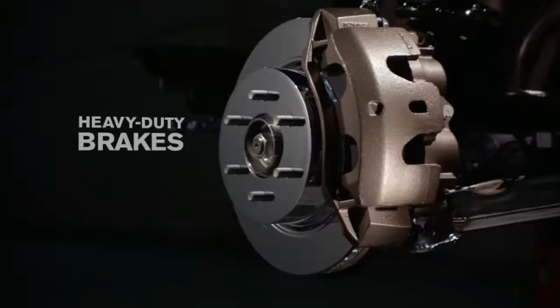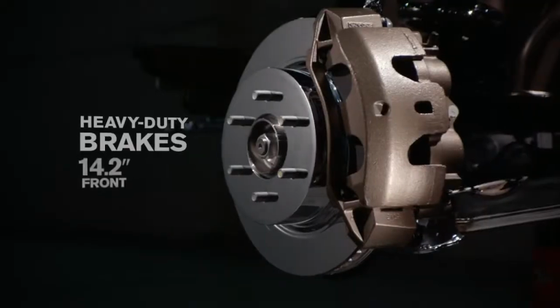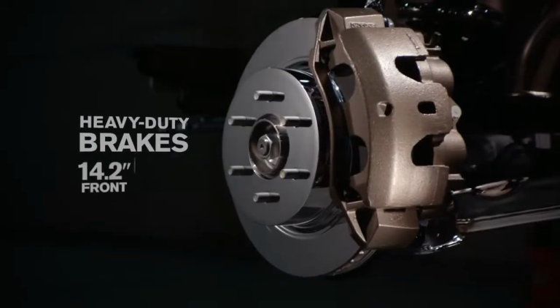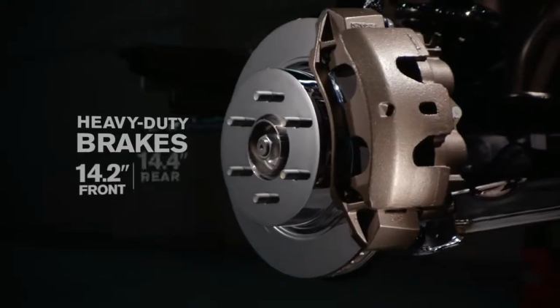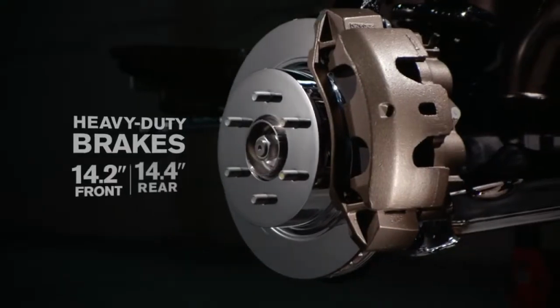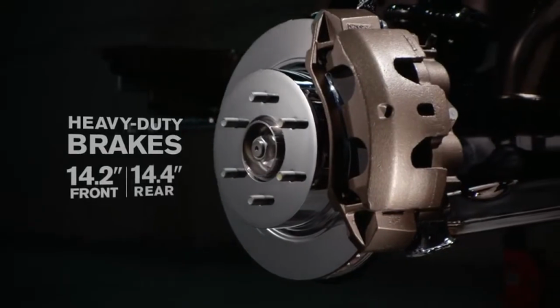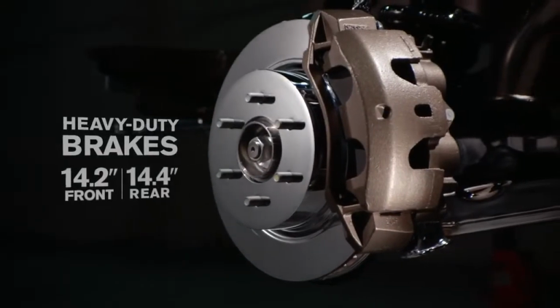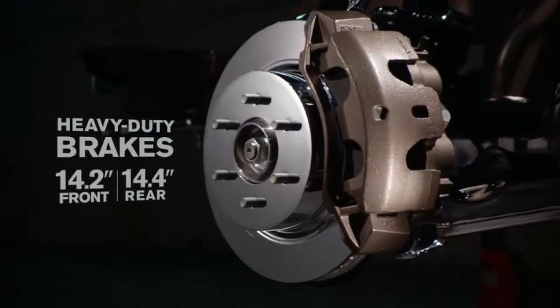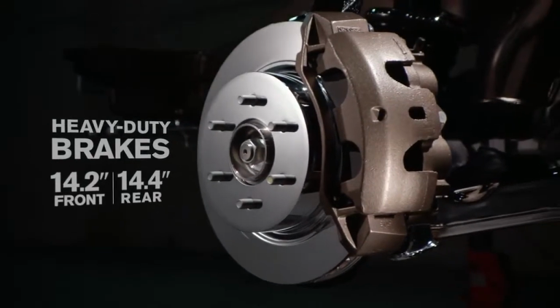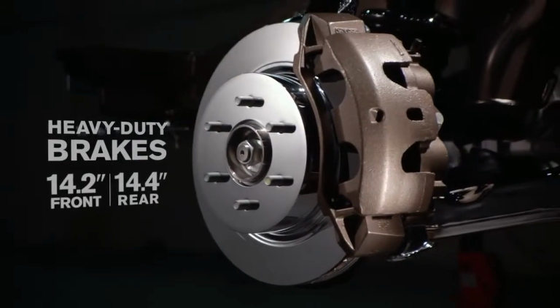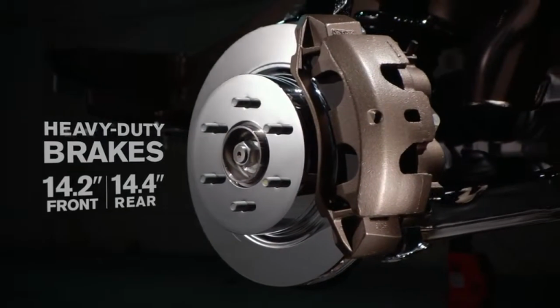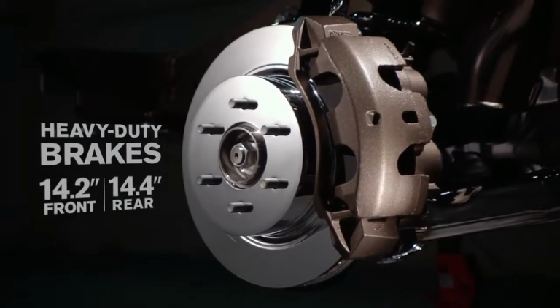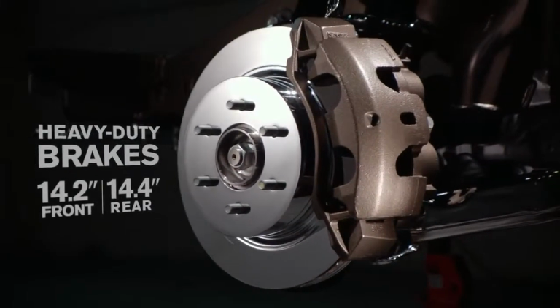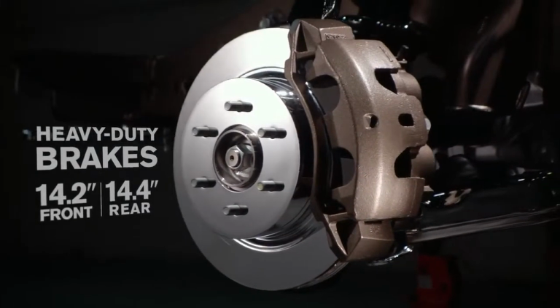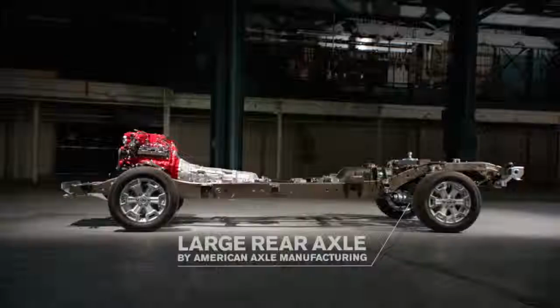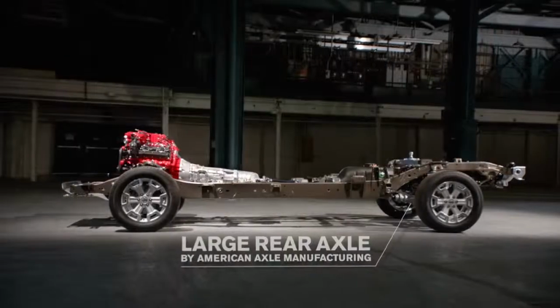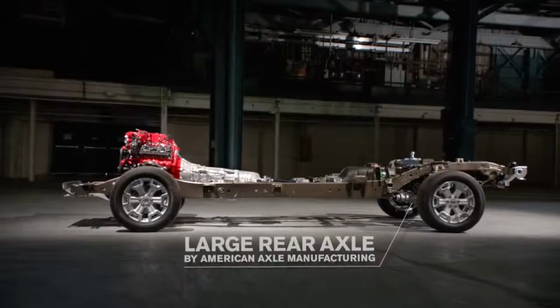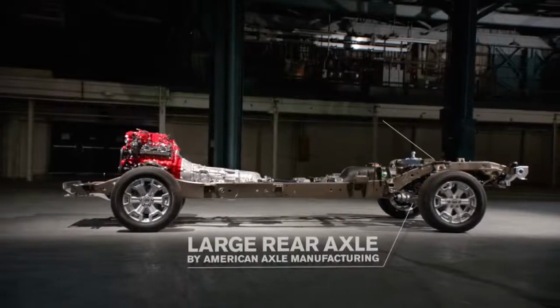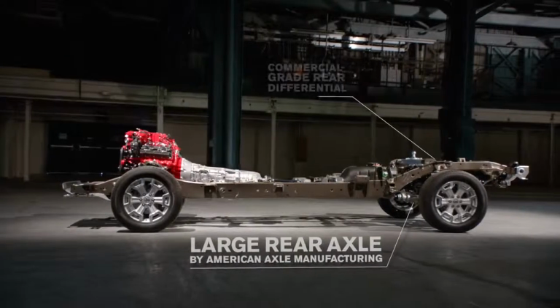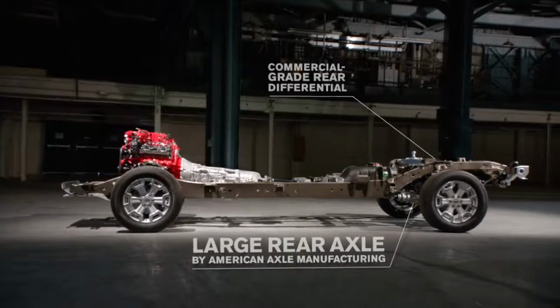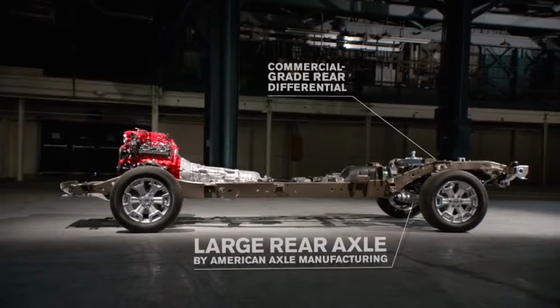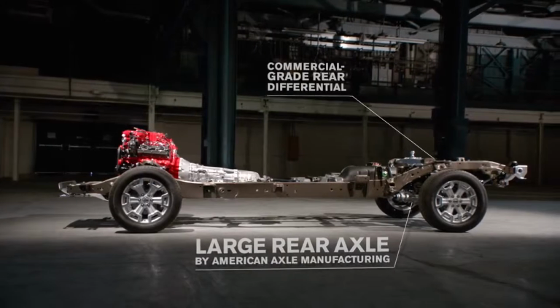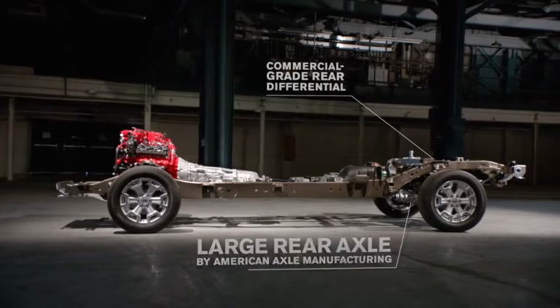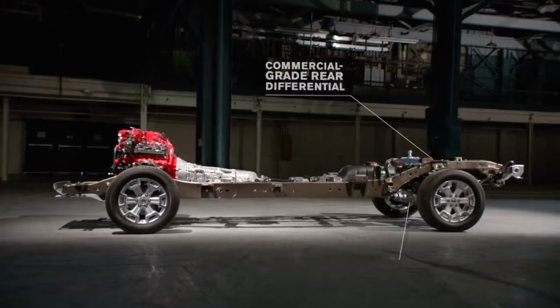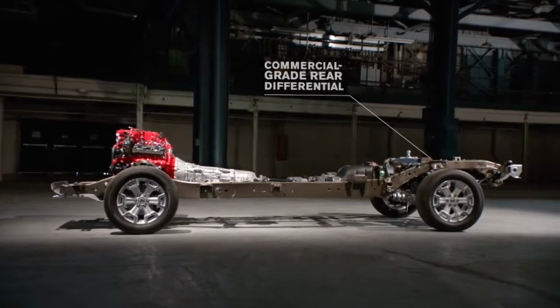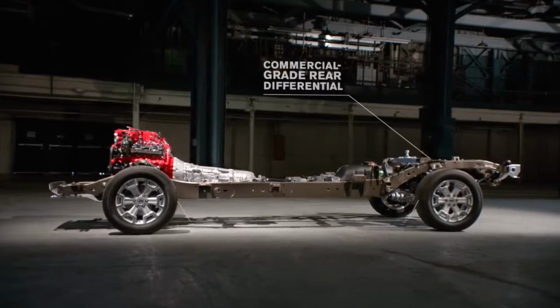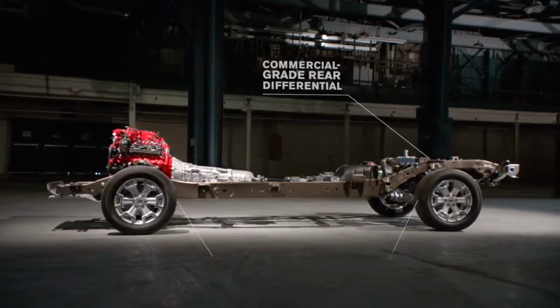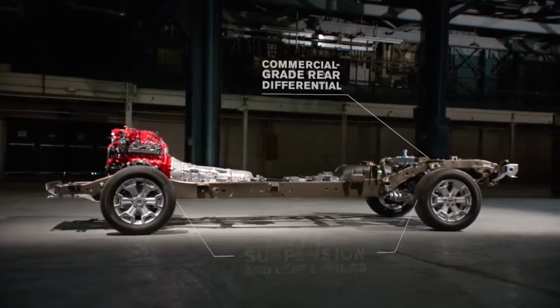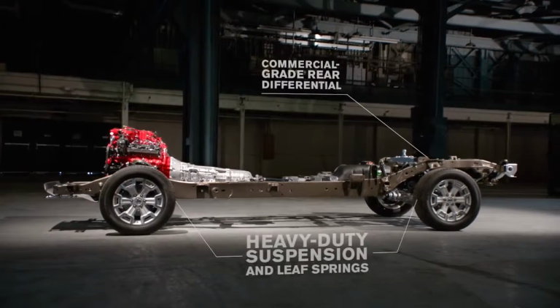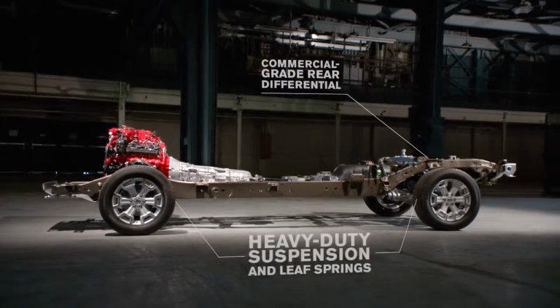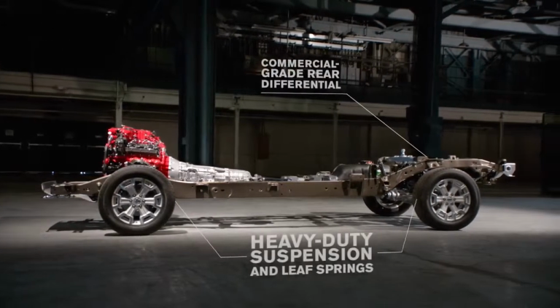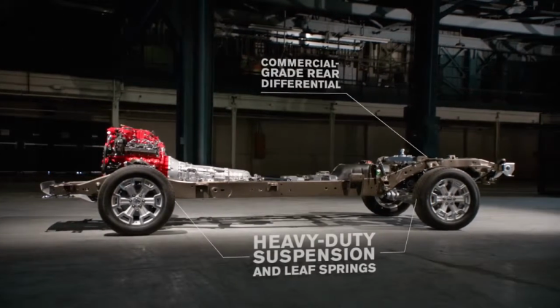Tried-and-true components developed from our commercial vehicle program — serious gear that's been subjected to brutal testing and real-world use.